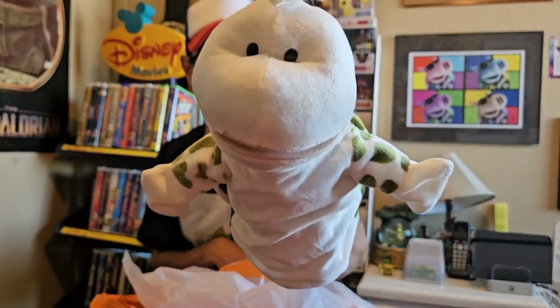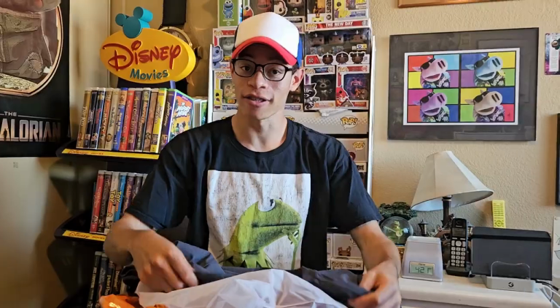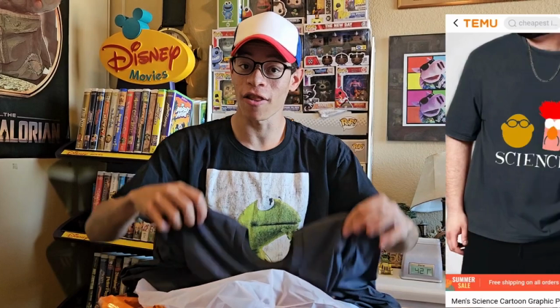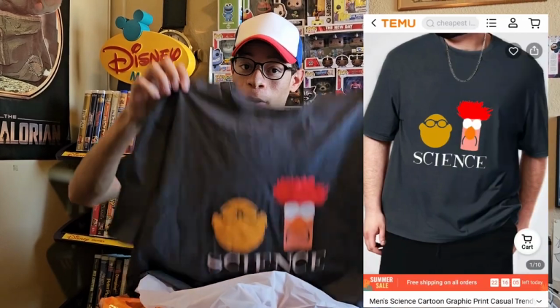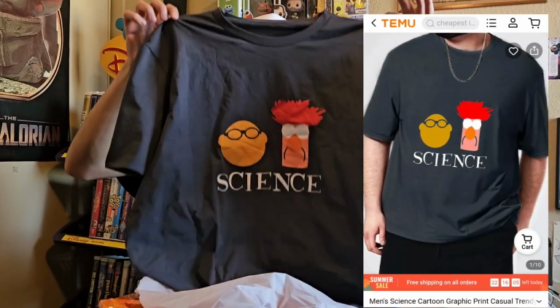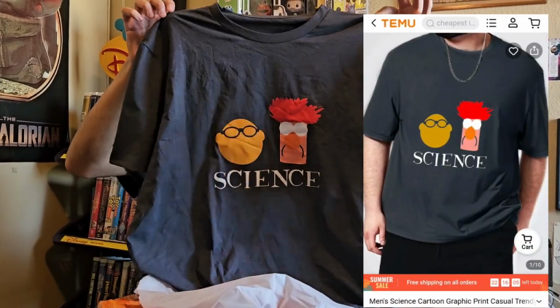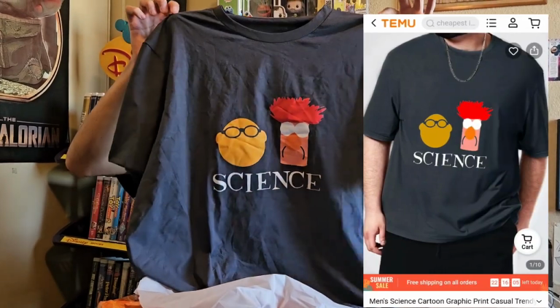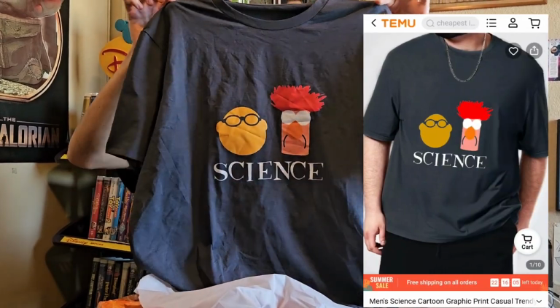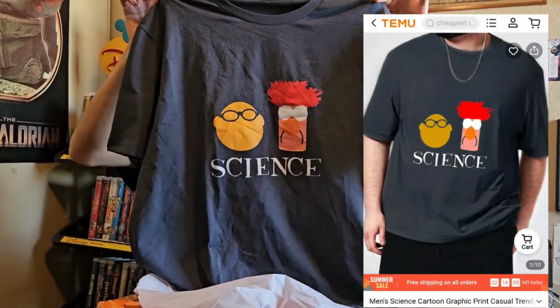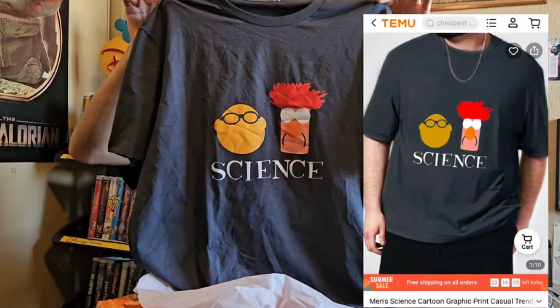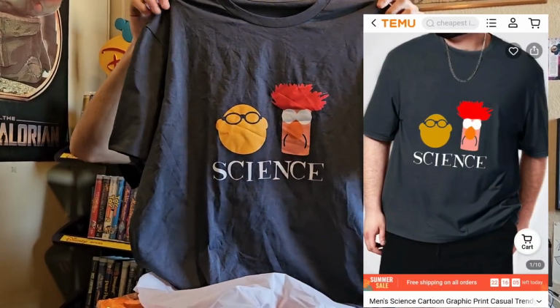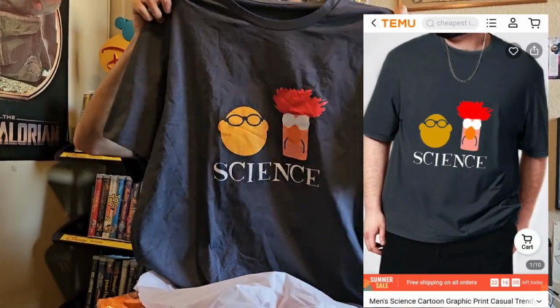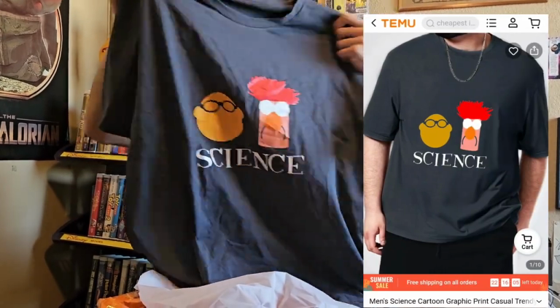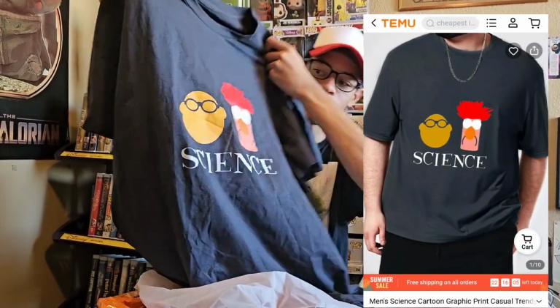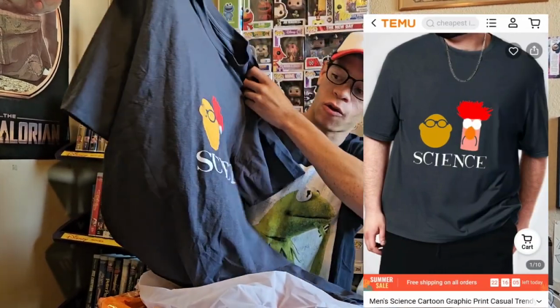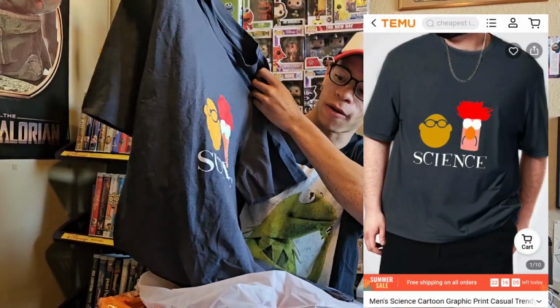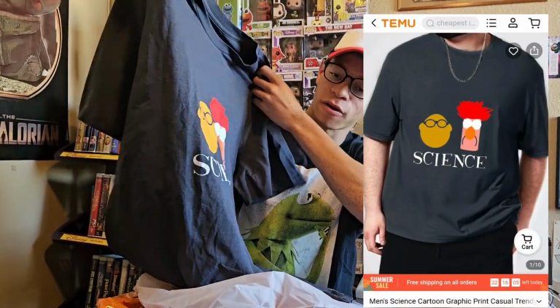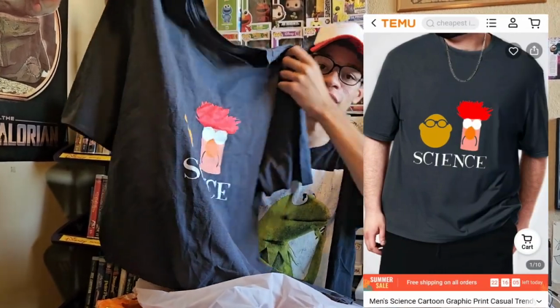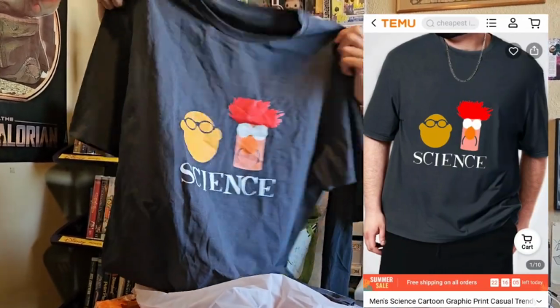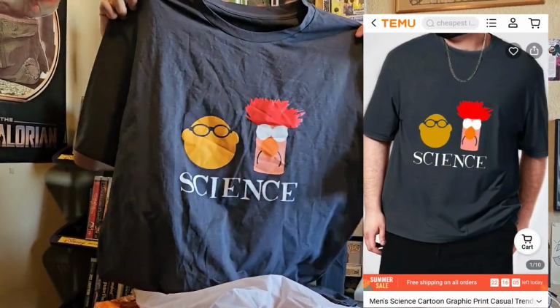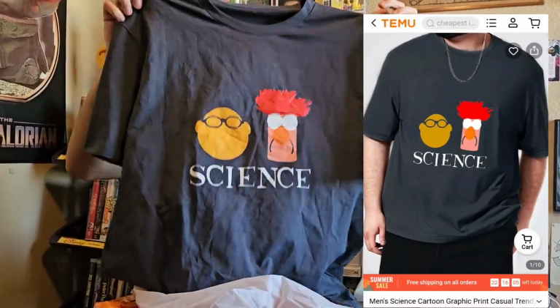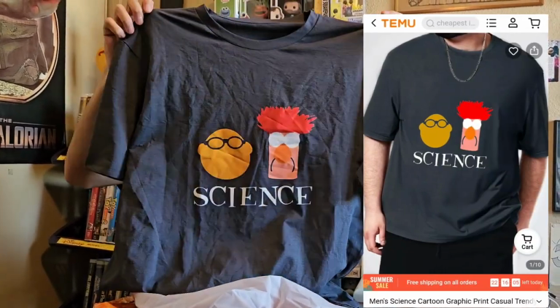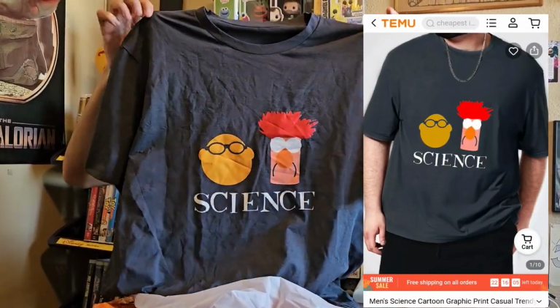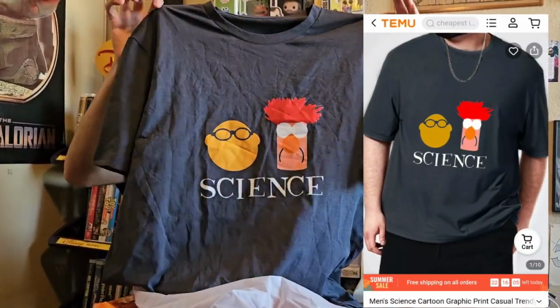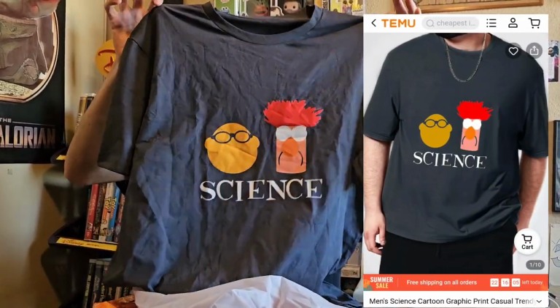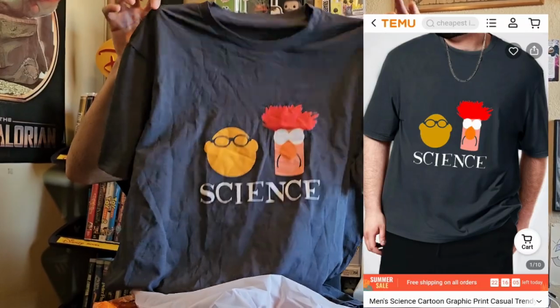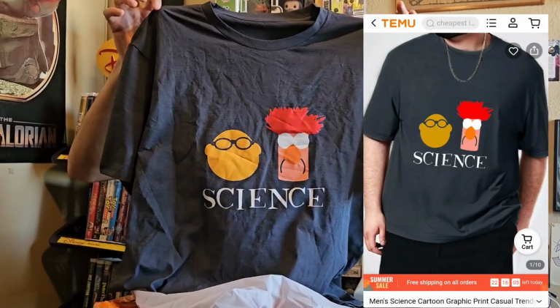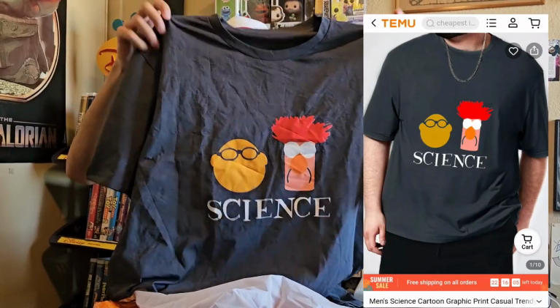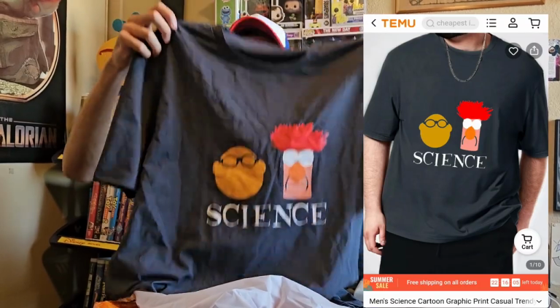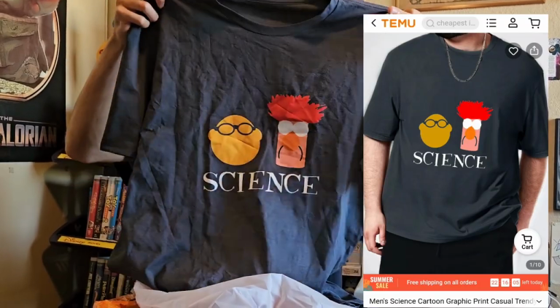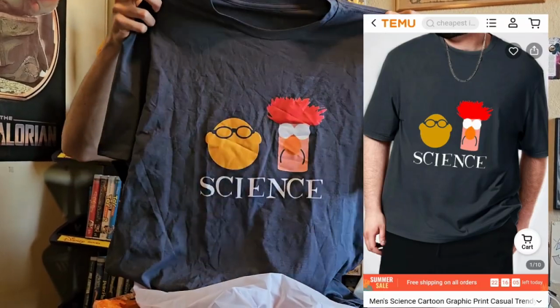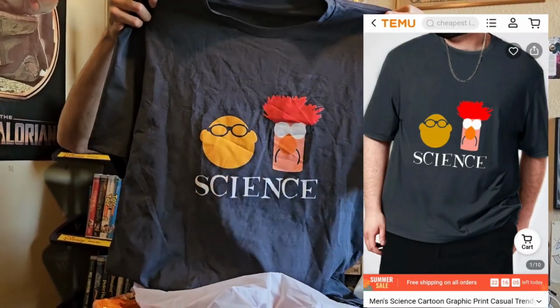There's another Muppet themed shirt that they sent me. I thought it was really, really cool. Unfortunately, this one is also in a women's size, so this one's going to my mom.